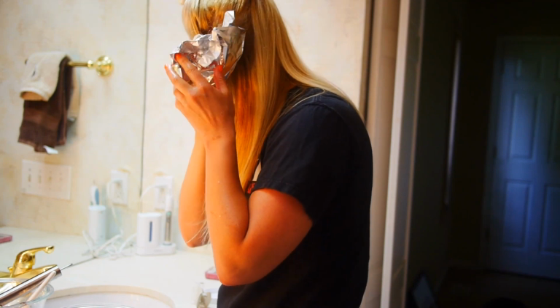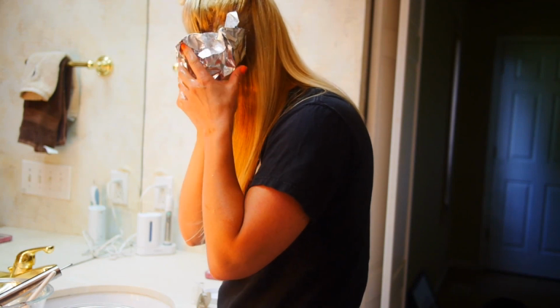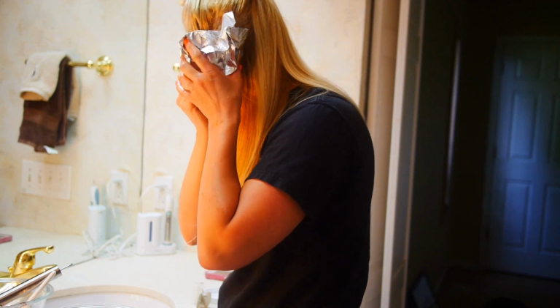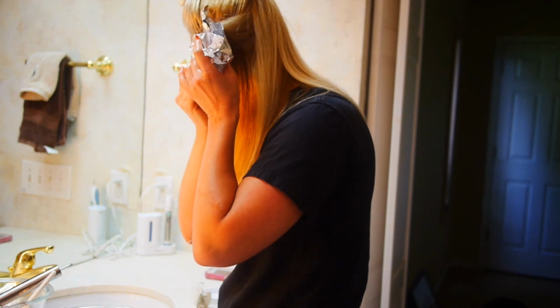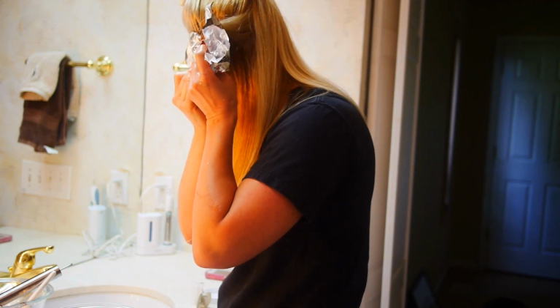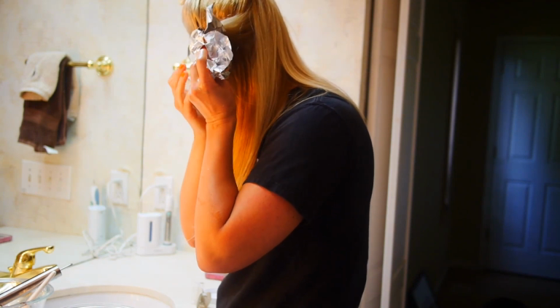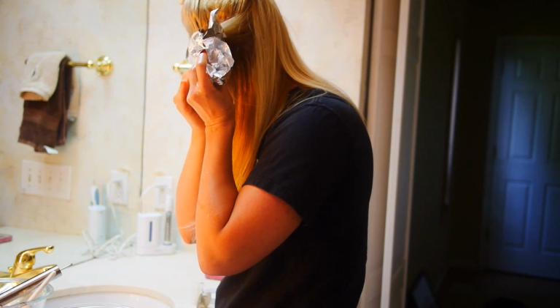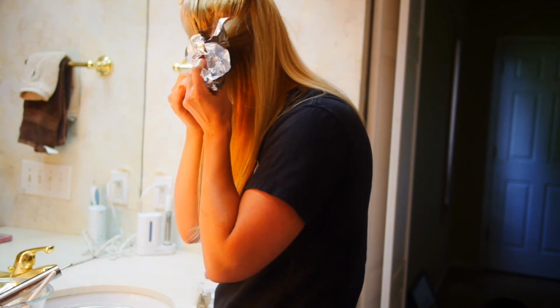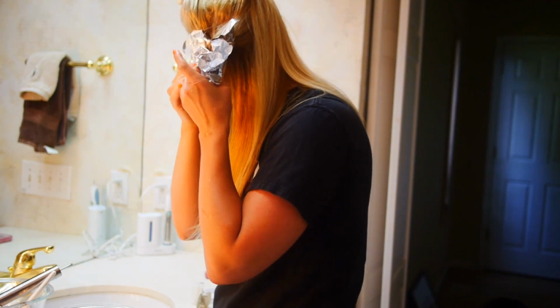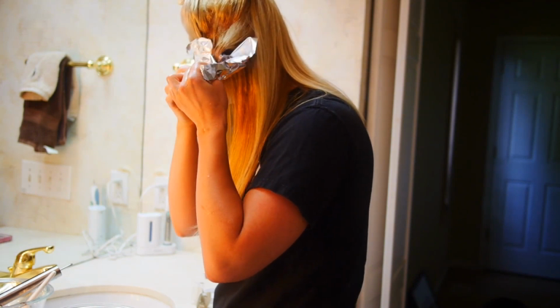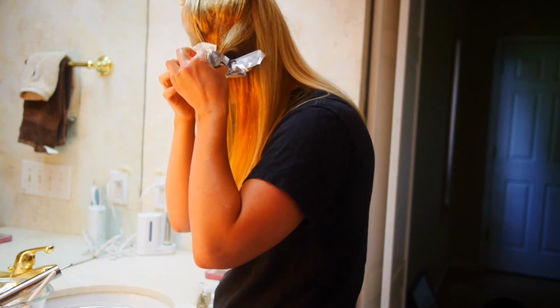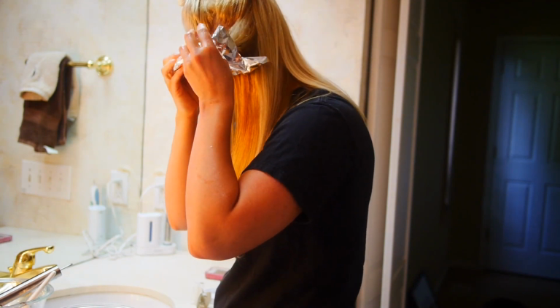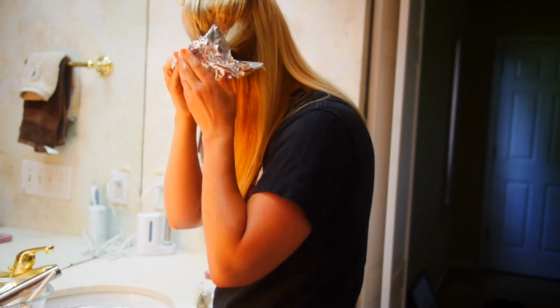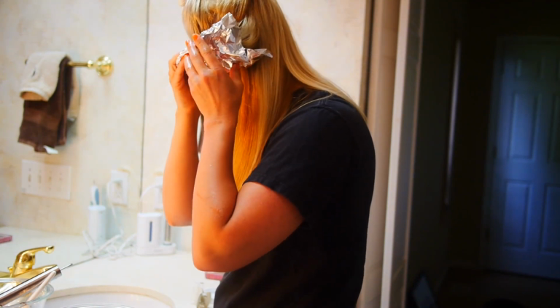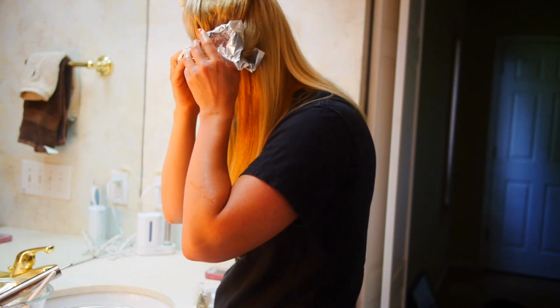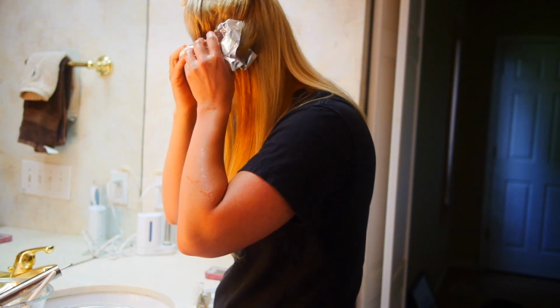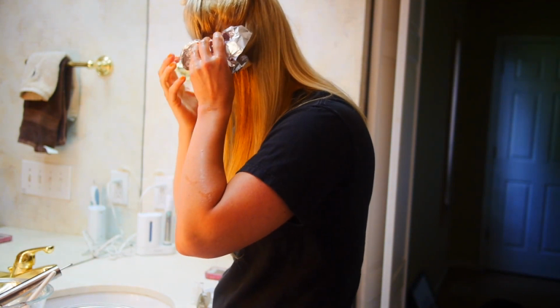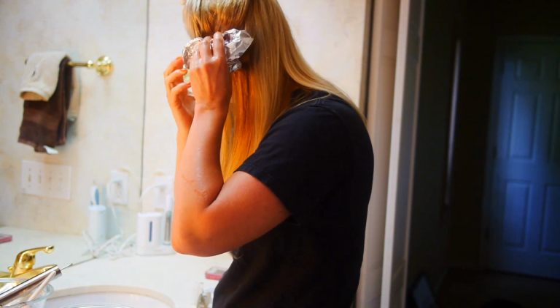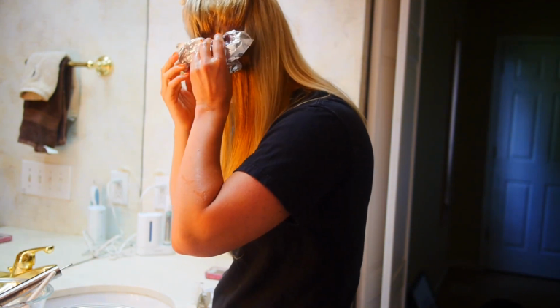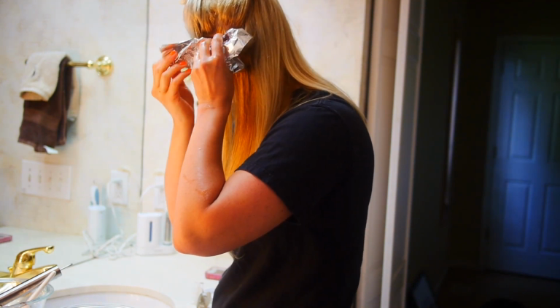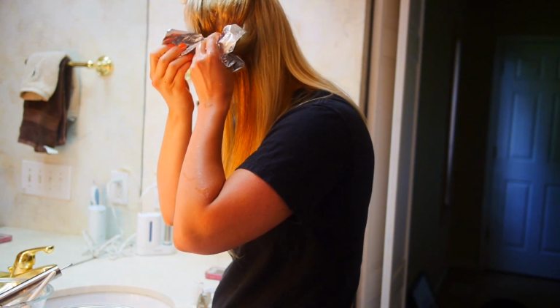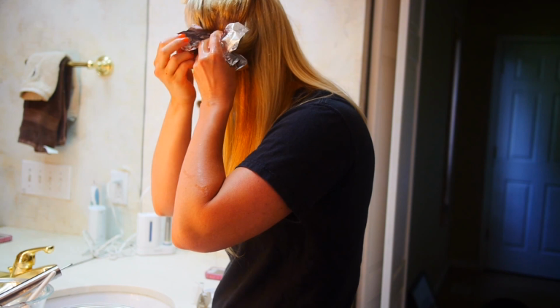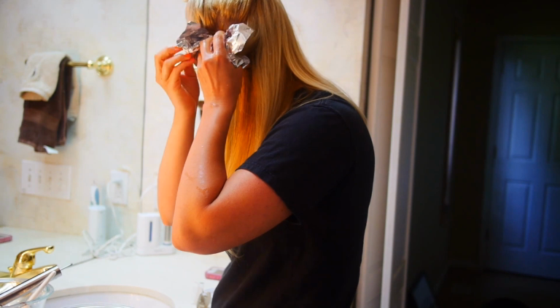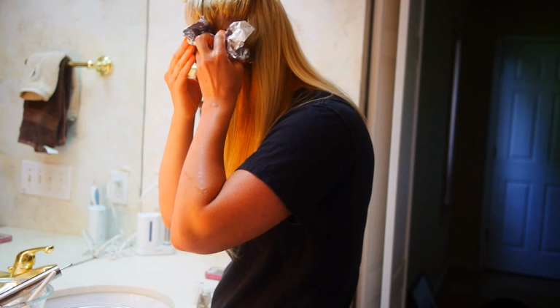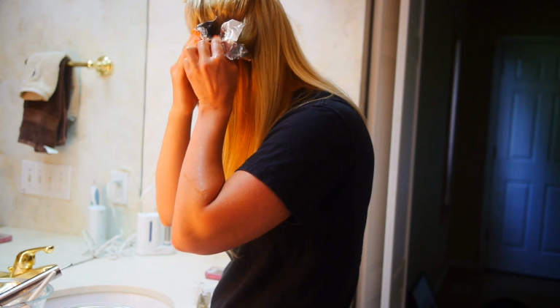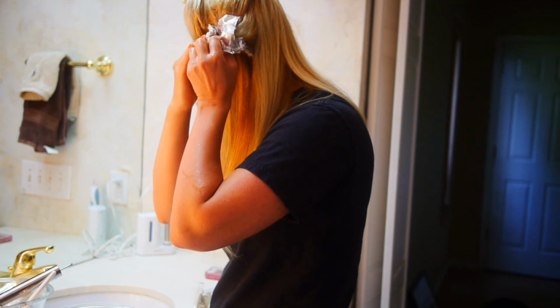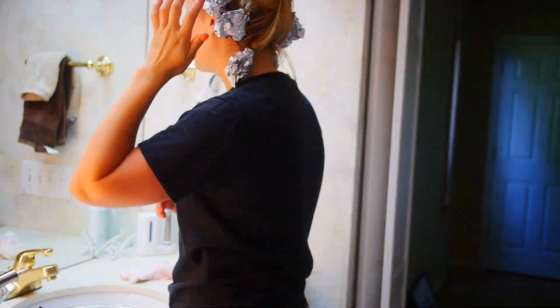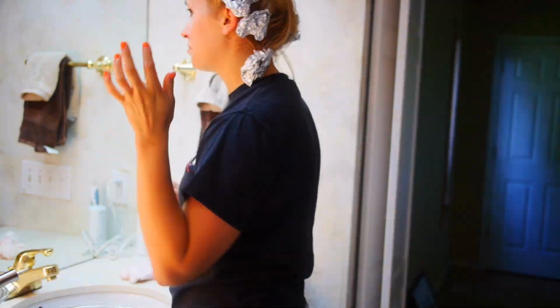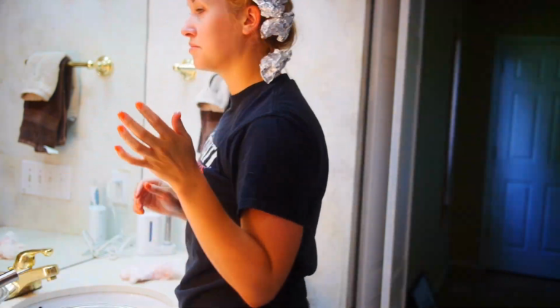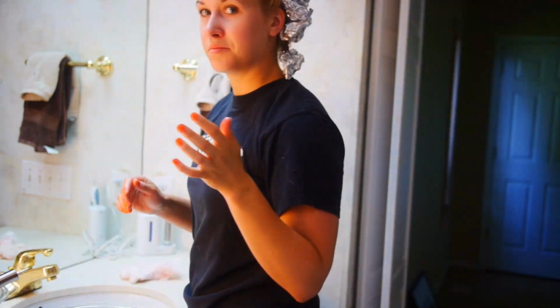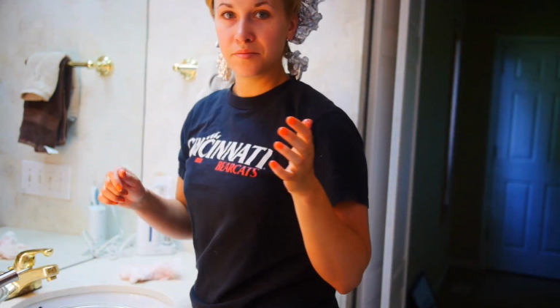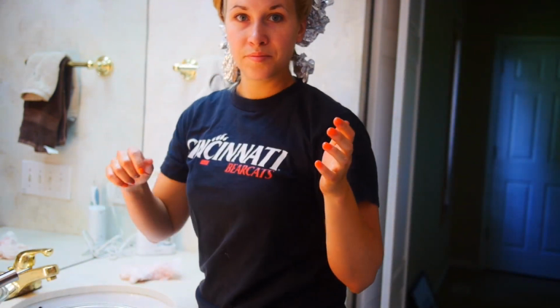I tried to do peekaboo highlights, so that's why they're kind of in the middle of my head. And there it is — beautiful.